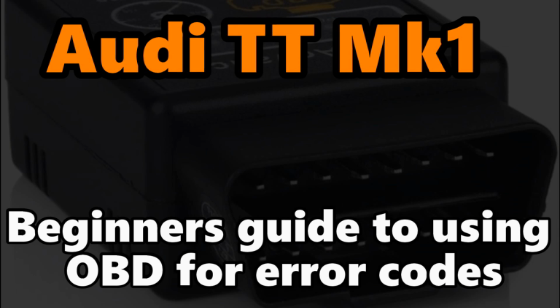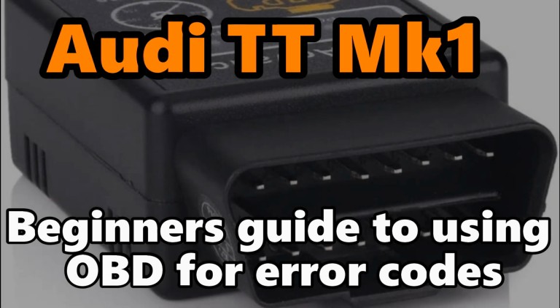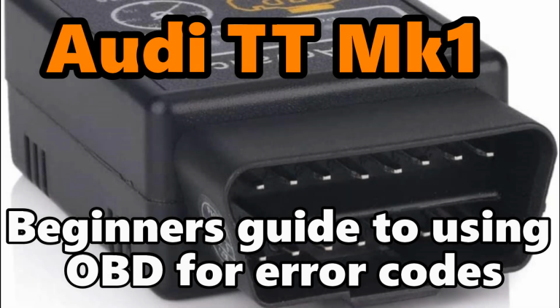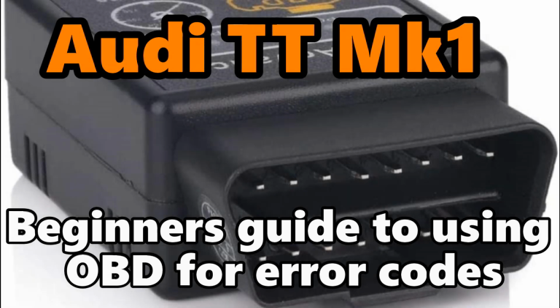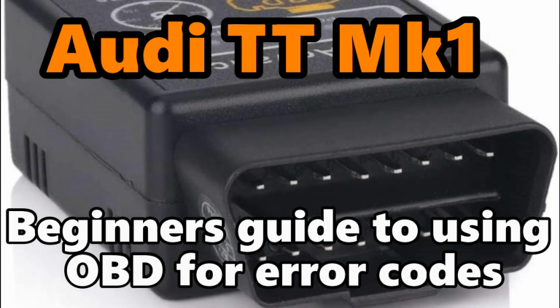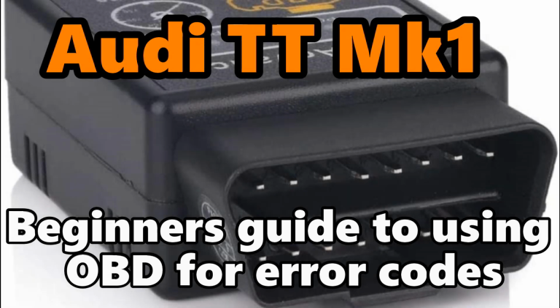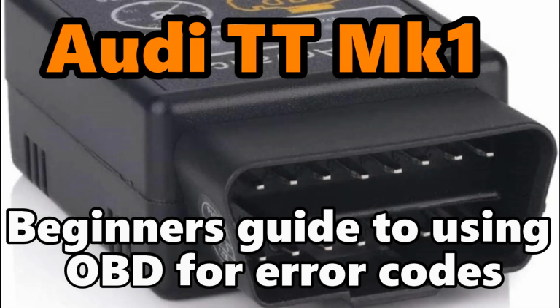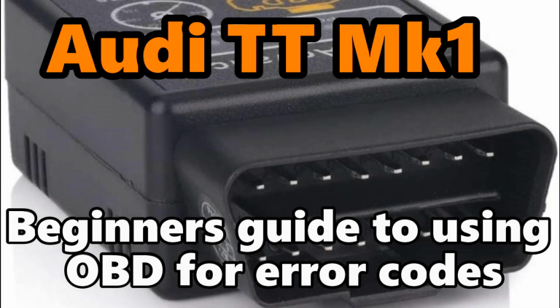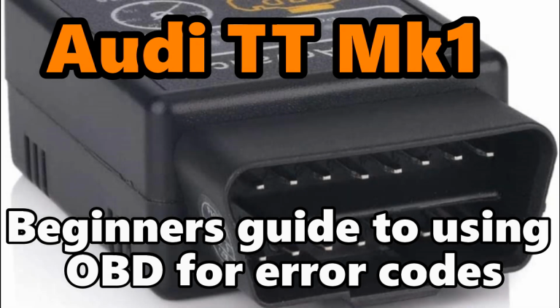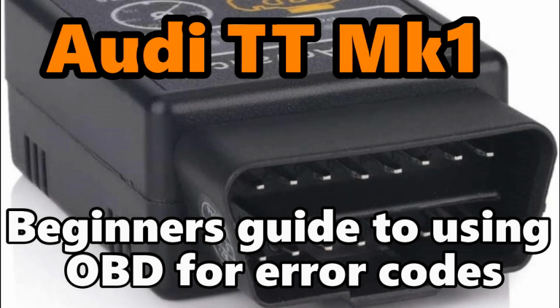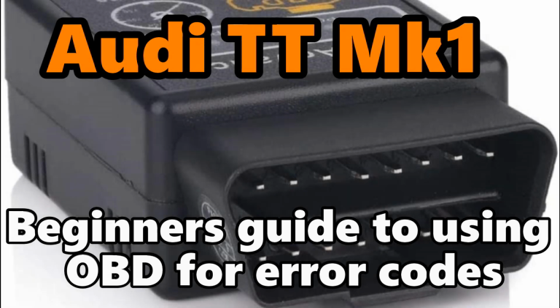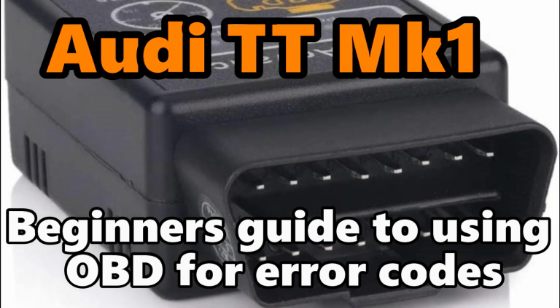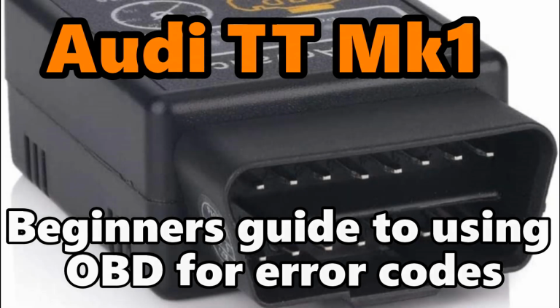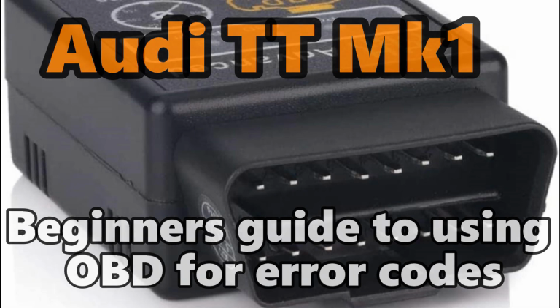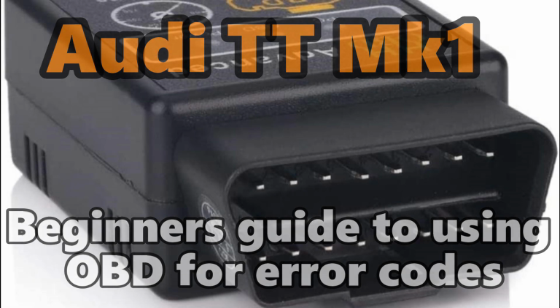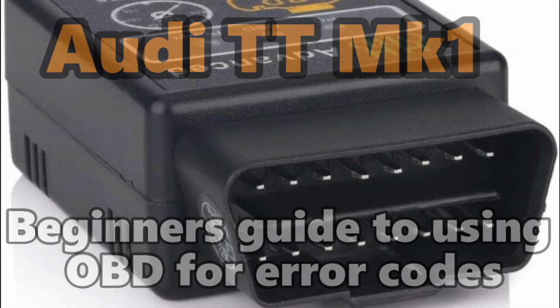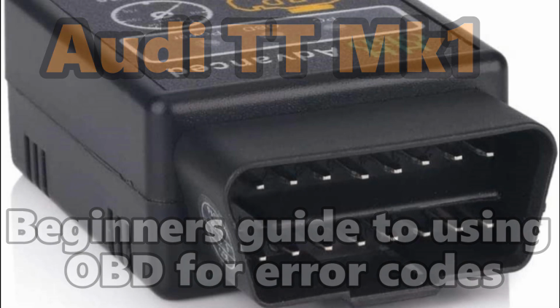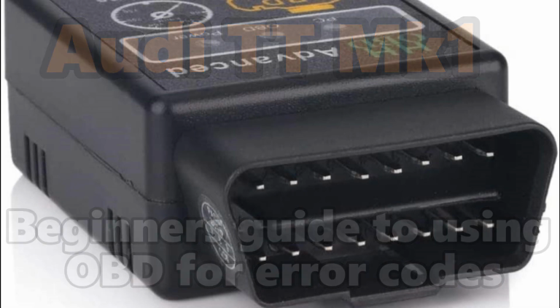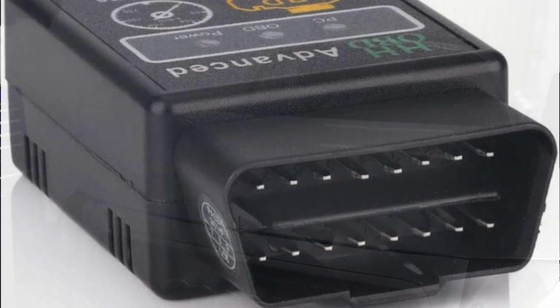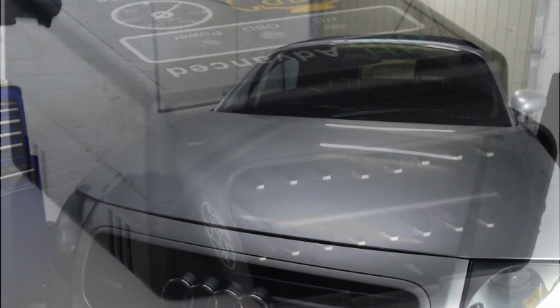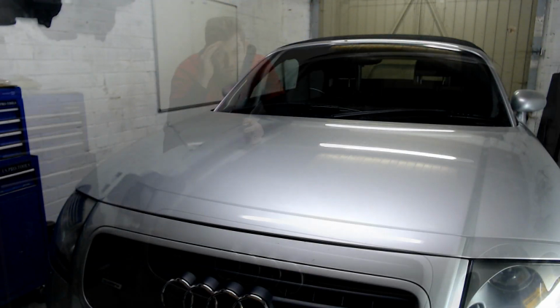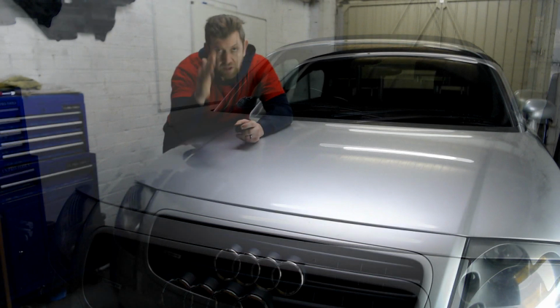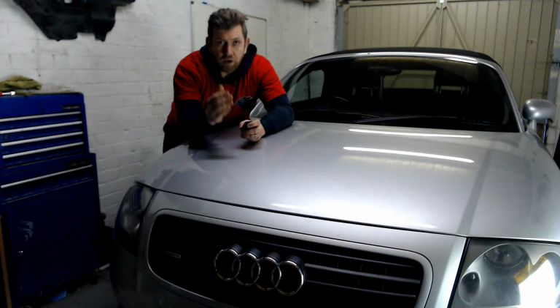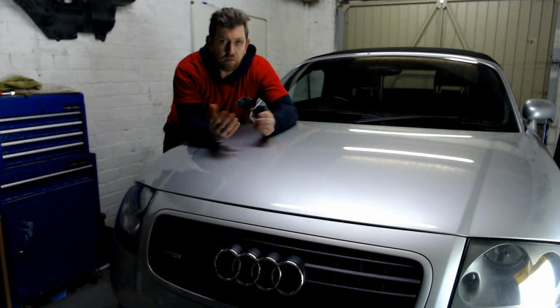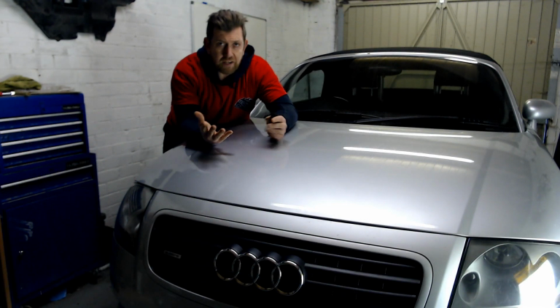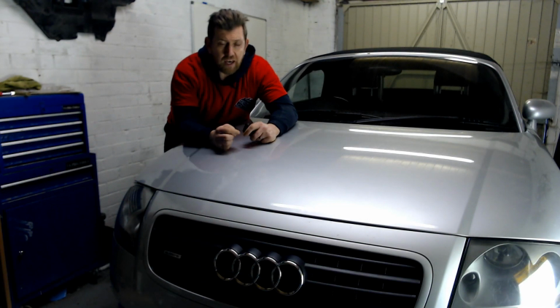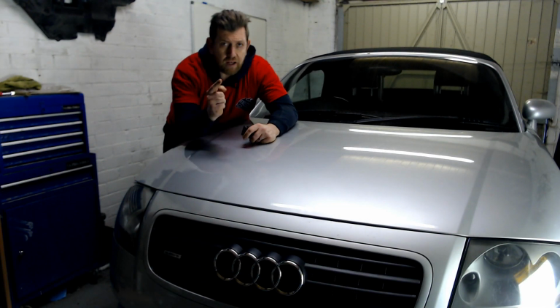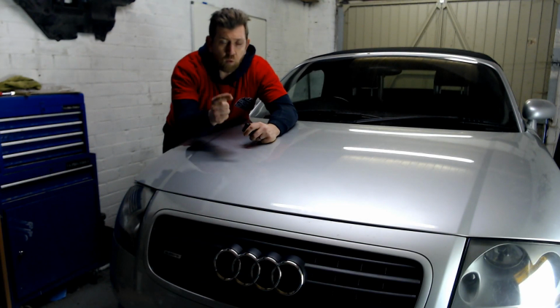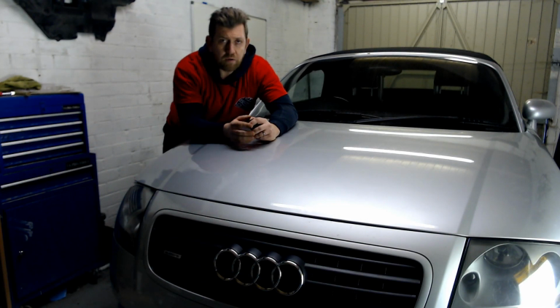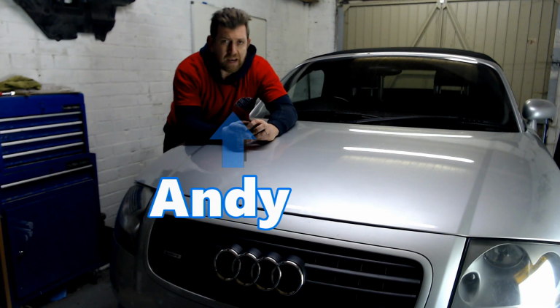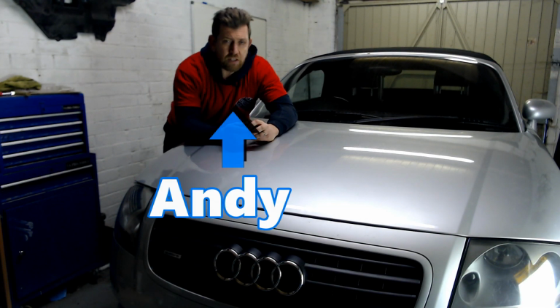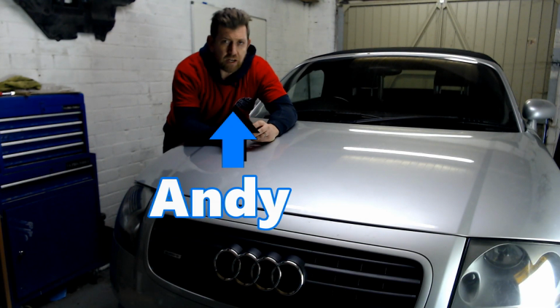Audi TT Mark 1 — using OBD to scan your car for error codes. Hi all, Andy here and welcome back to the channel.